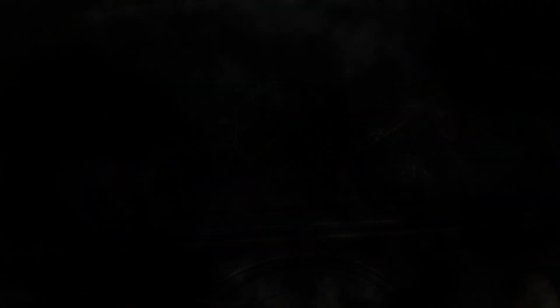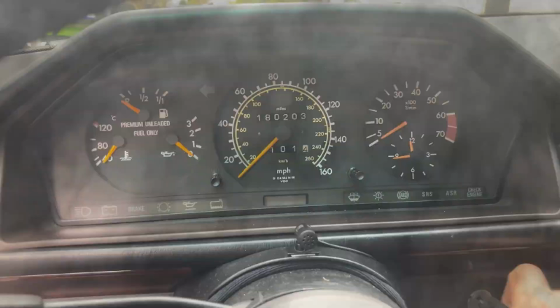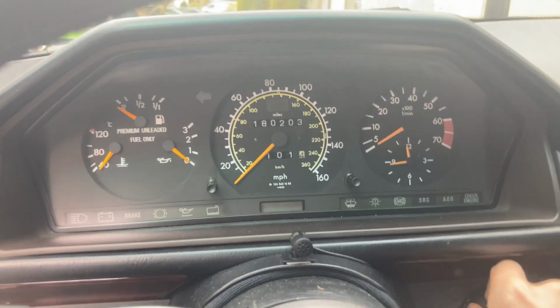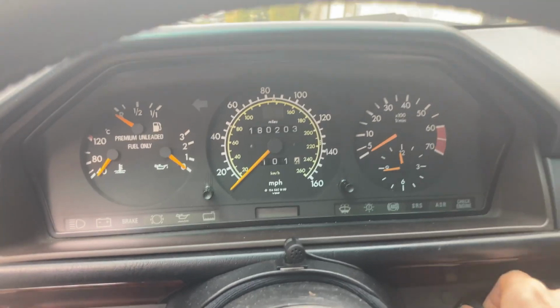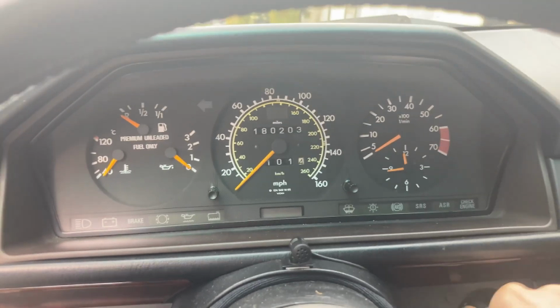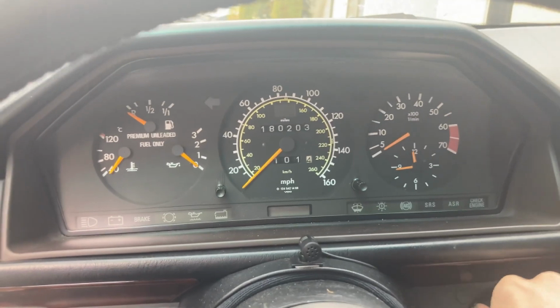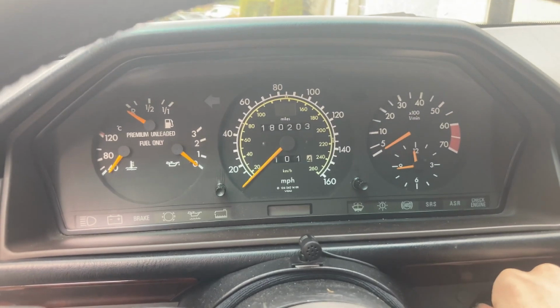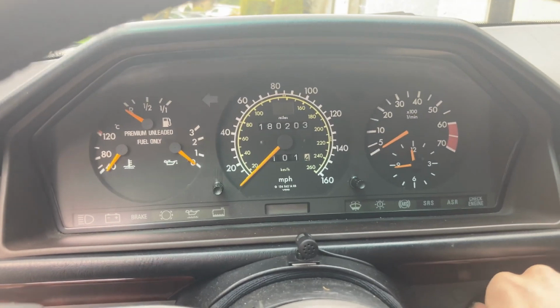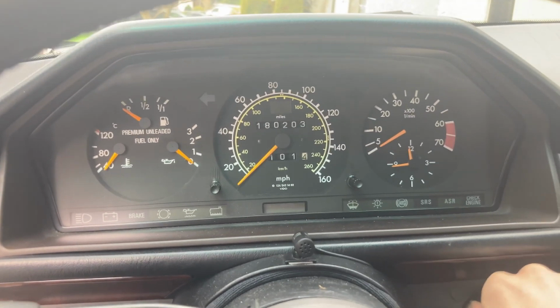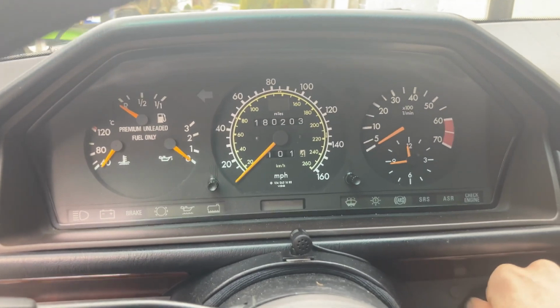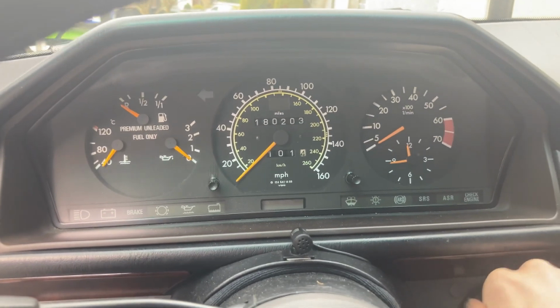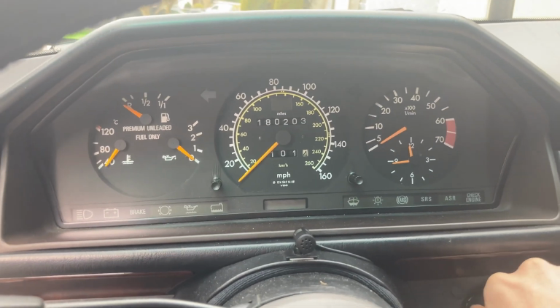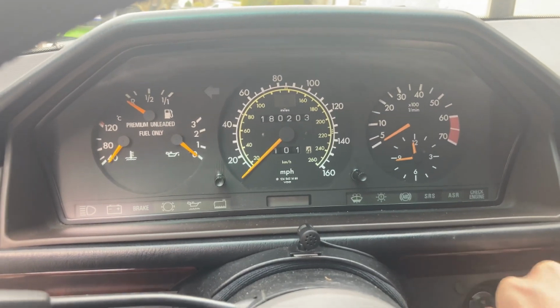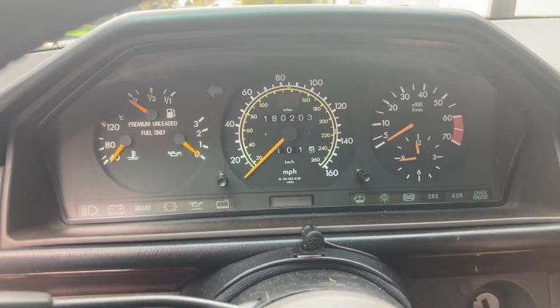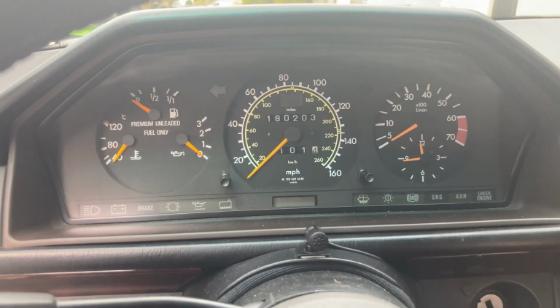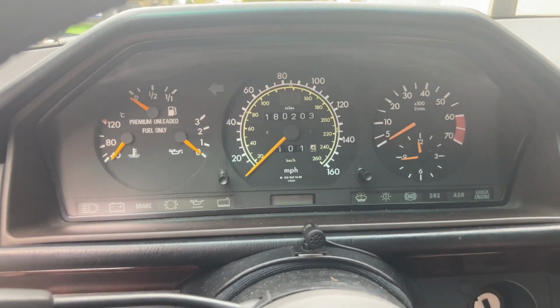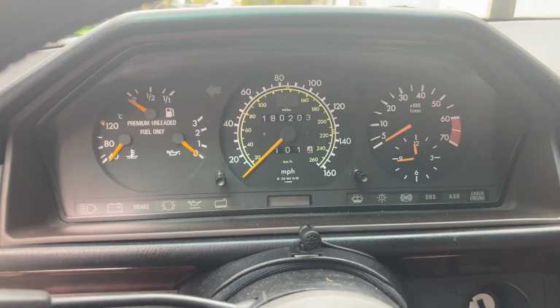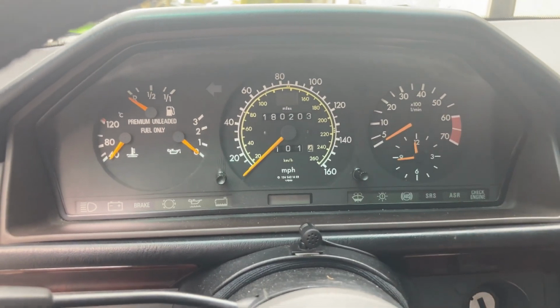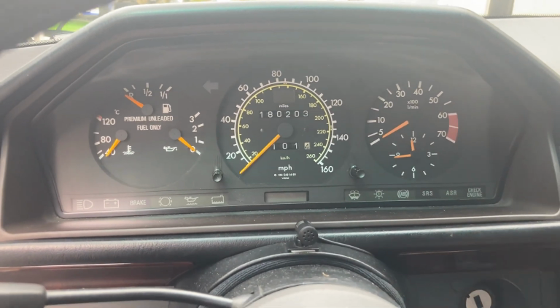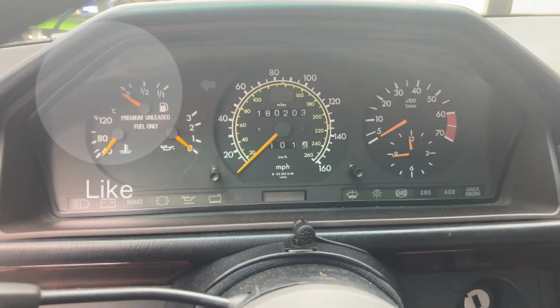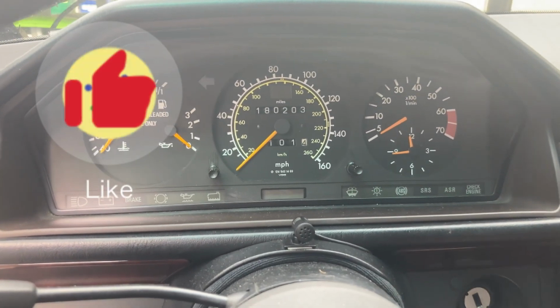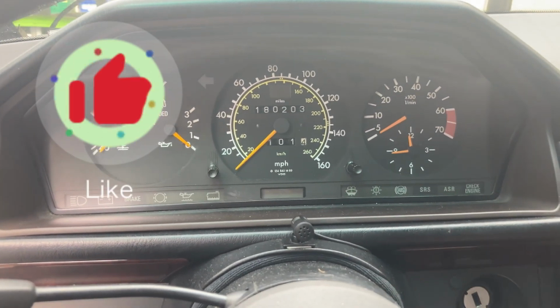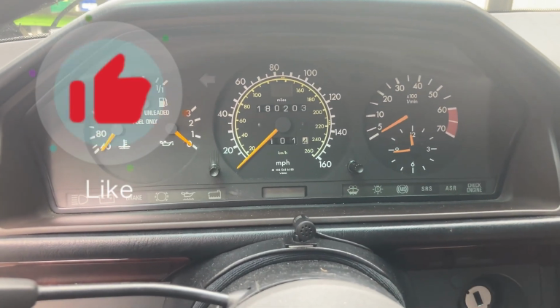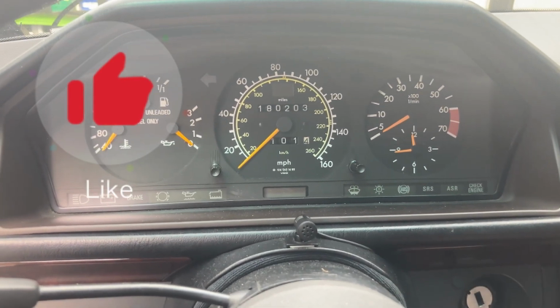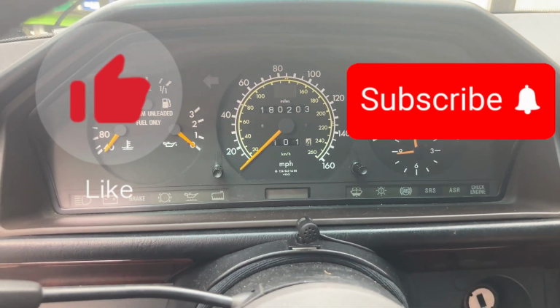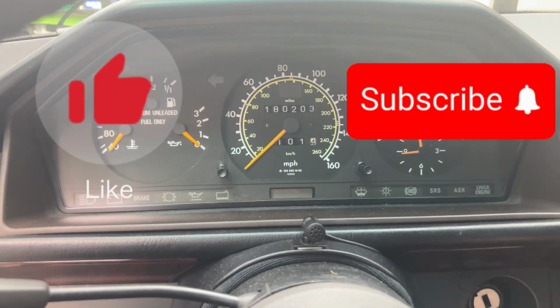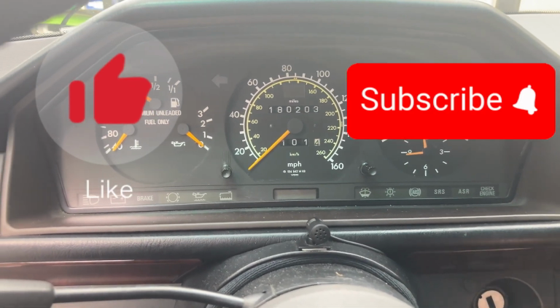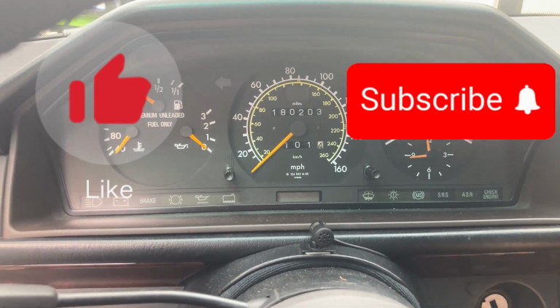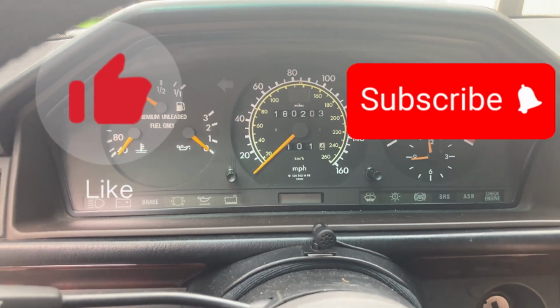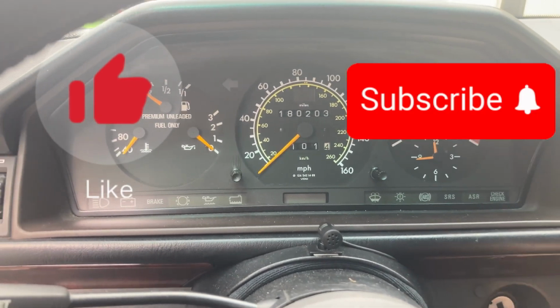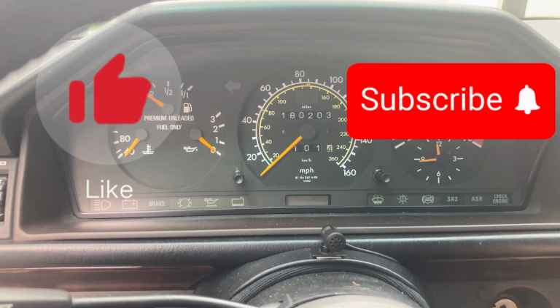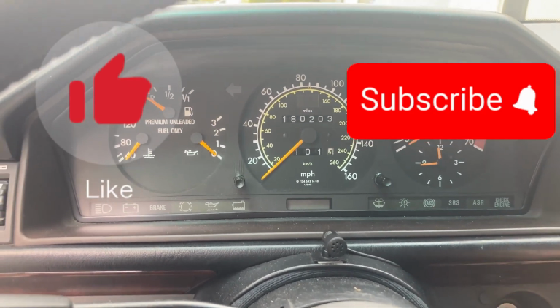Hope the information was helpful. If so, please press the like button and subscribe to the channel.